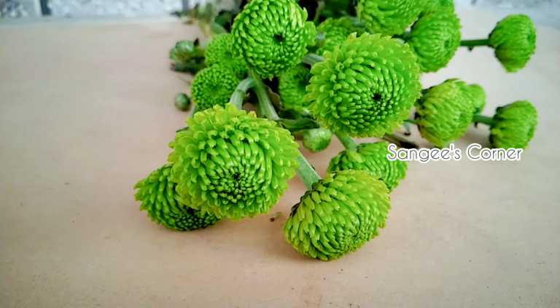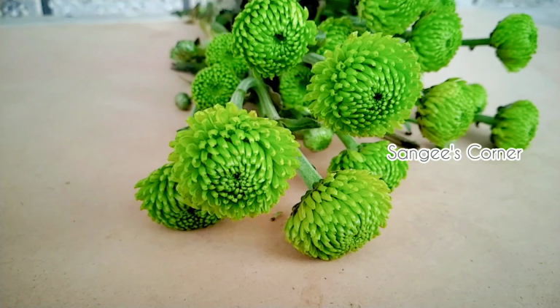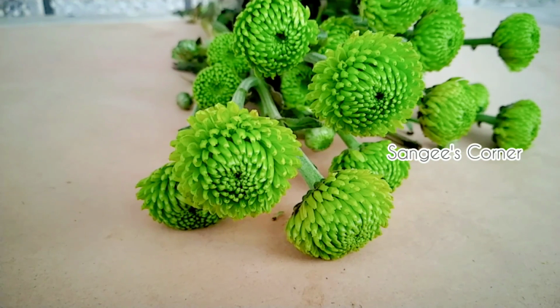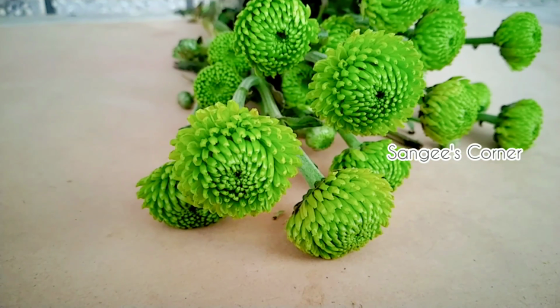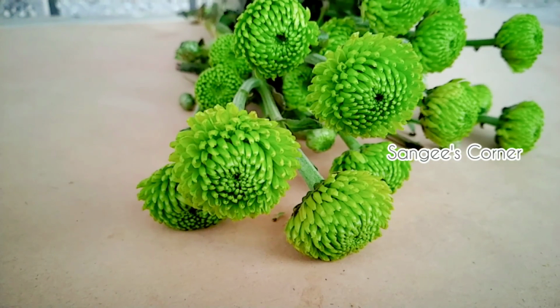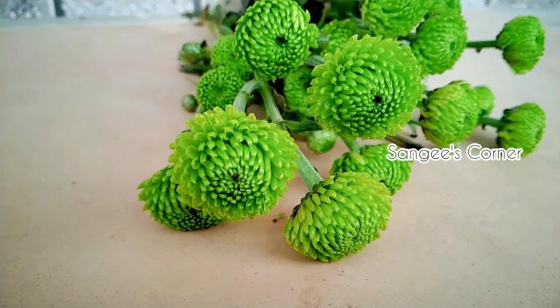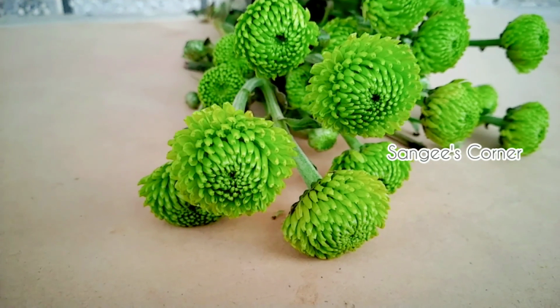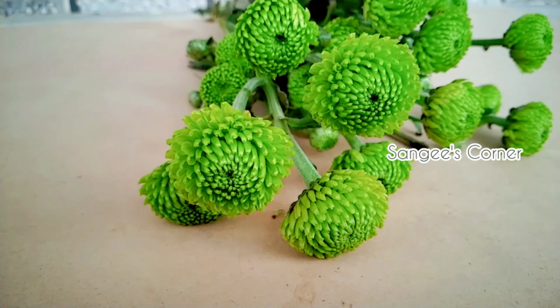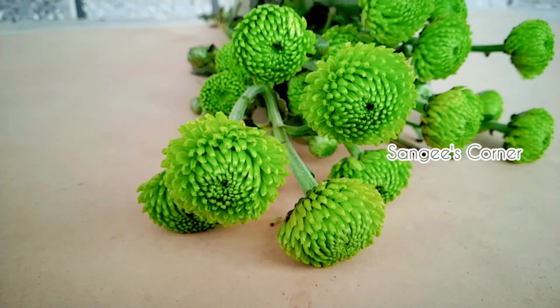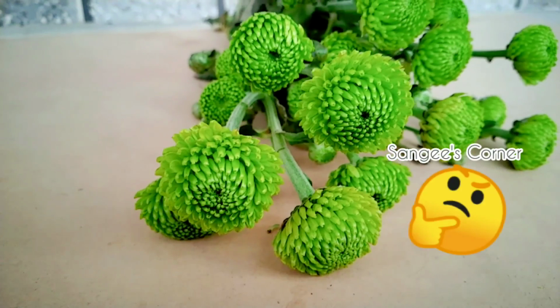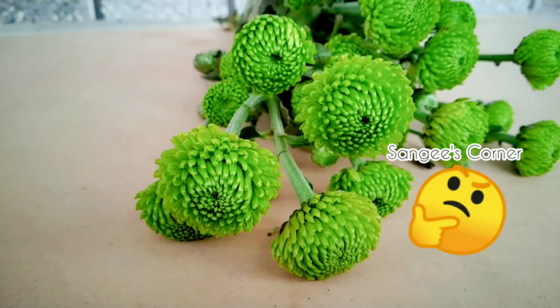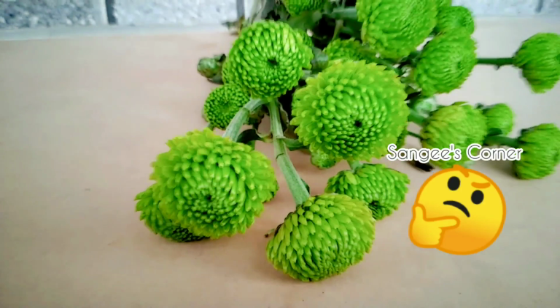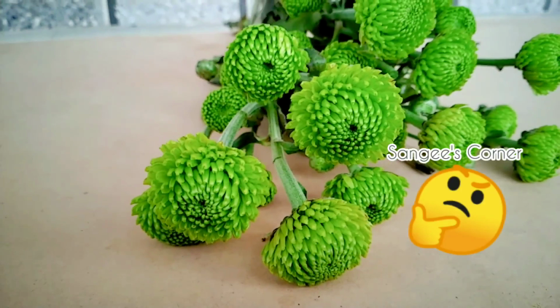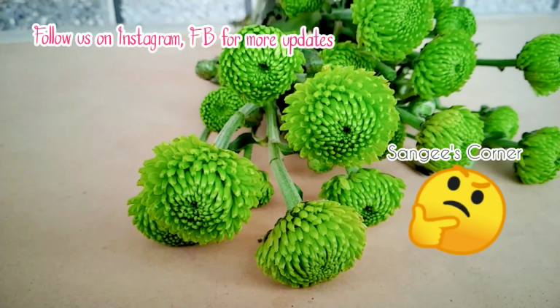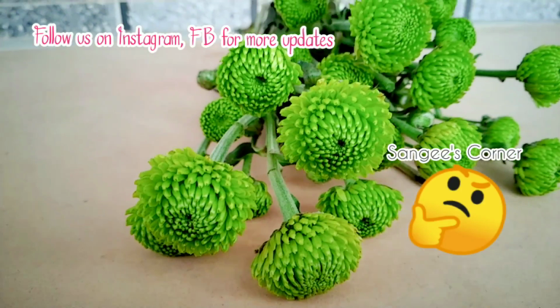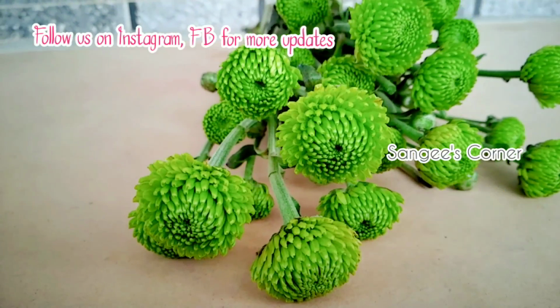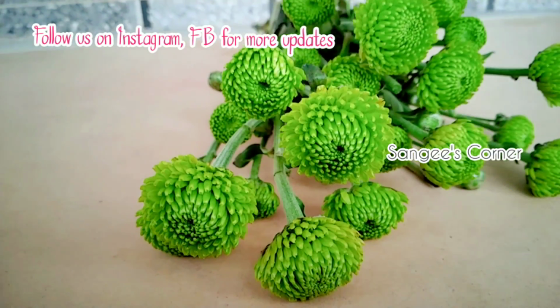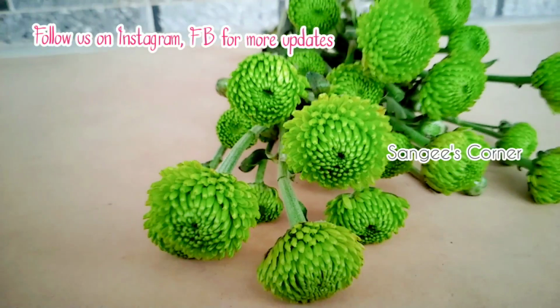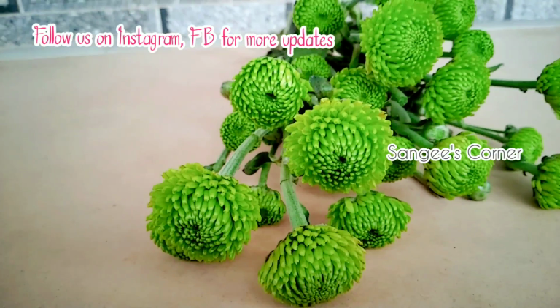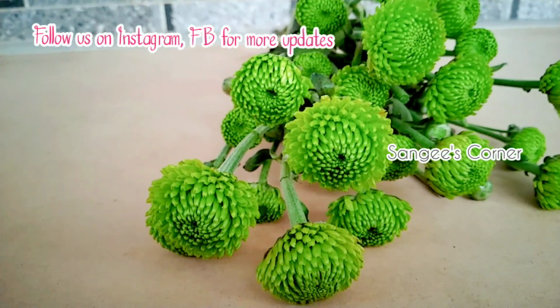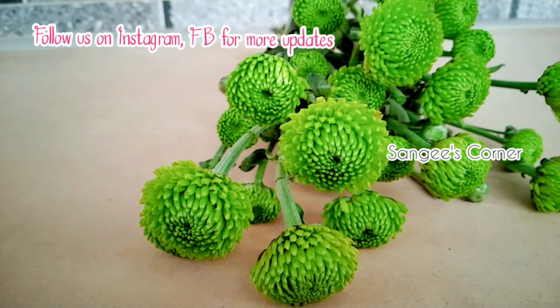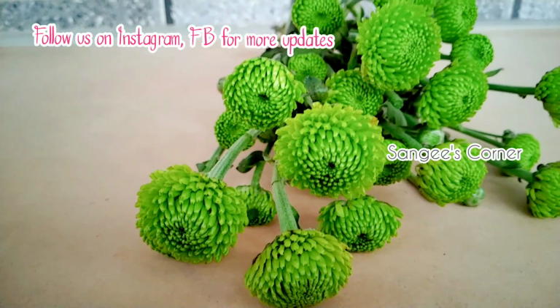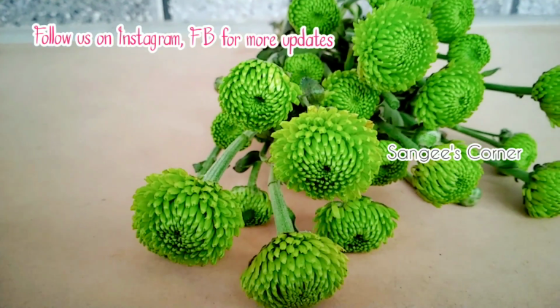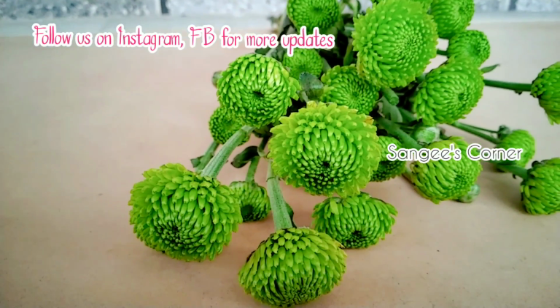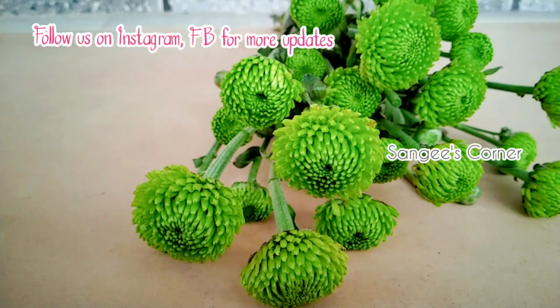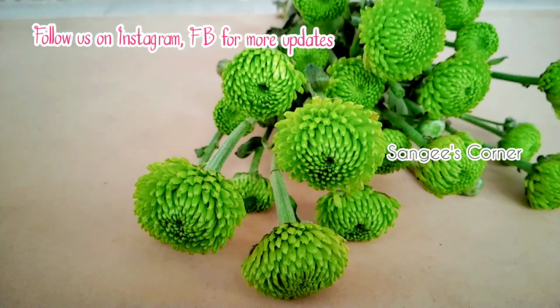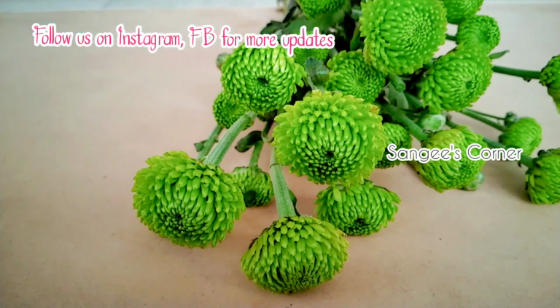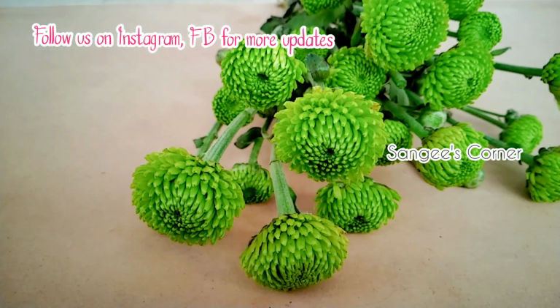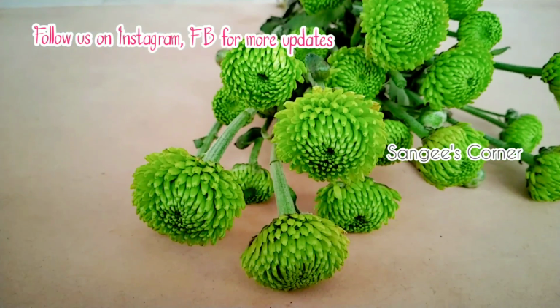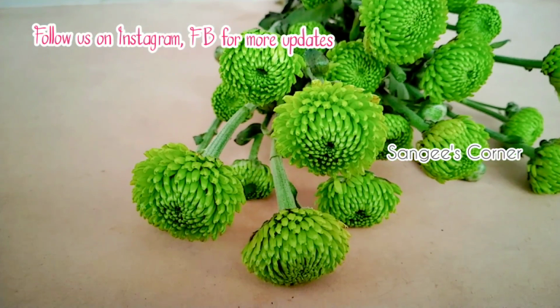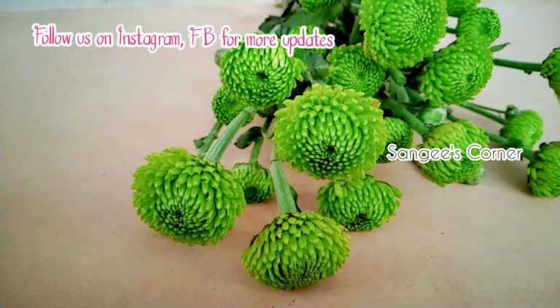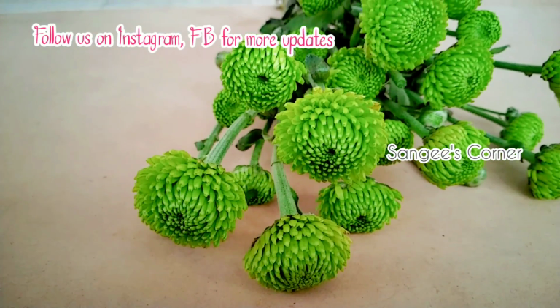What is the name of the green color? We will post a few questions in the FB.